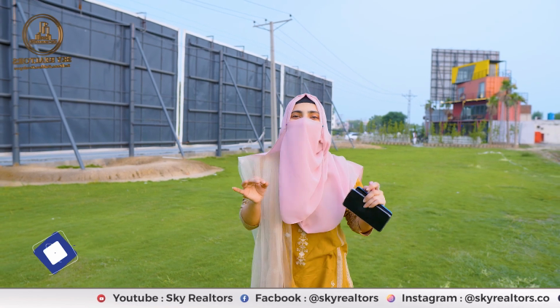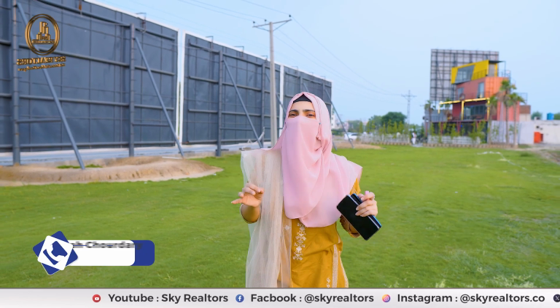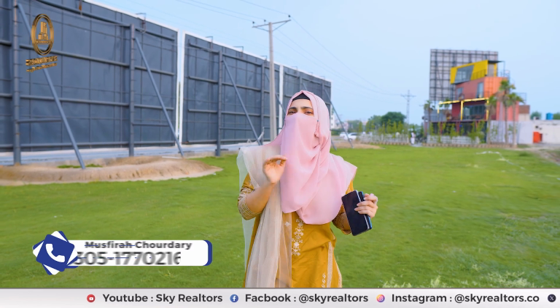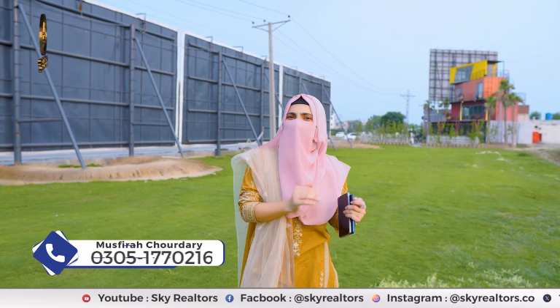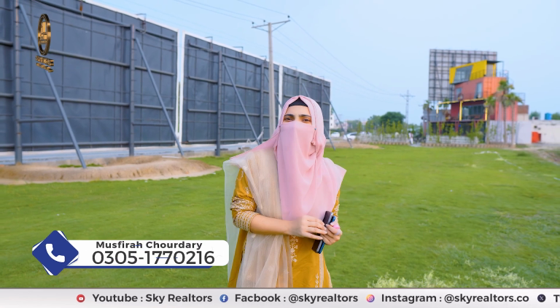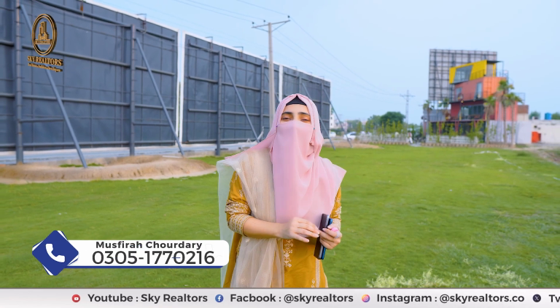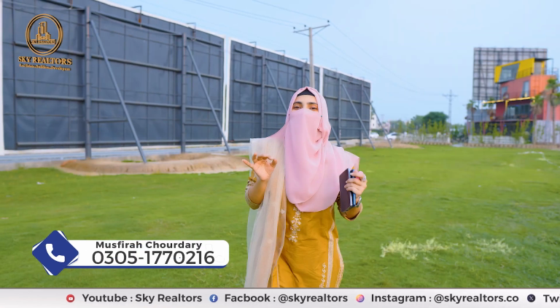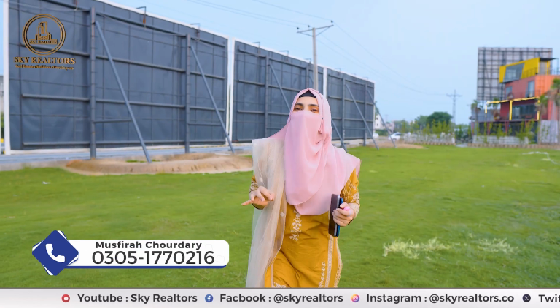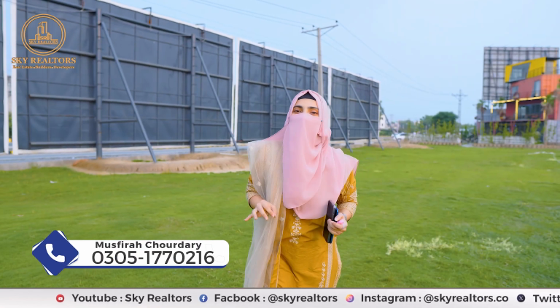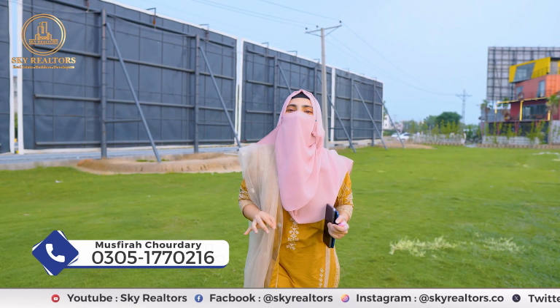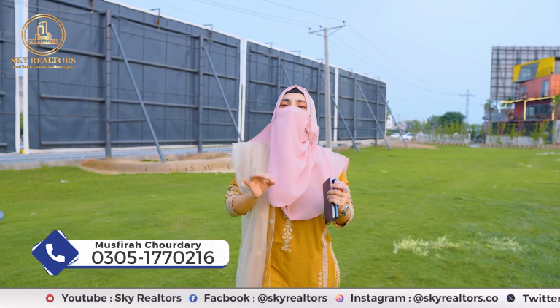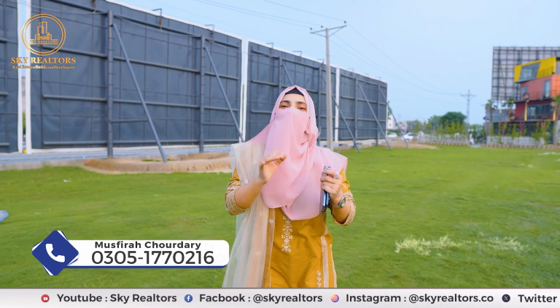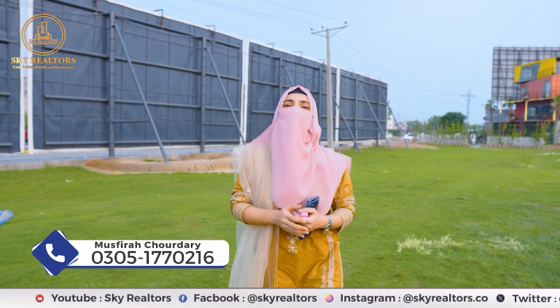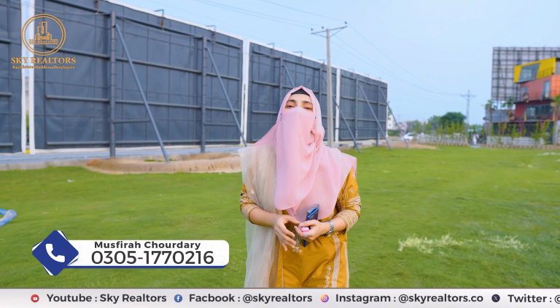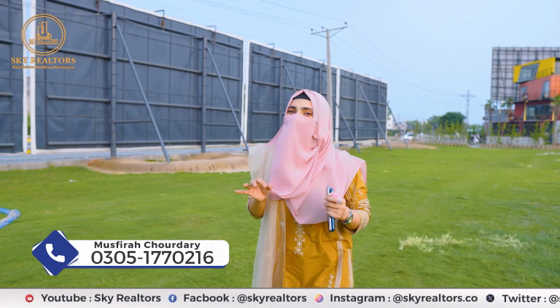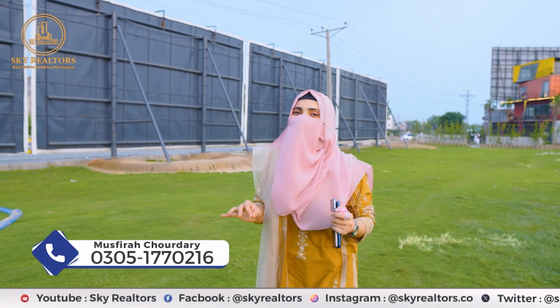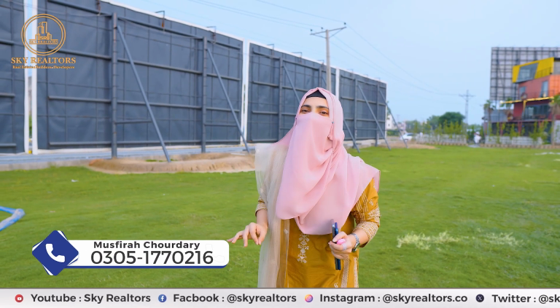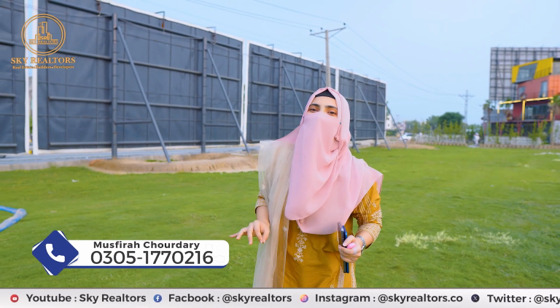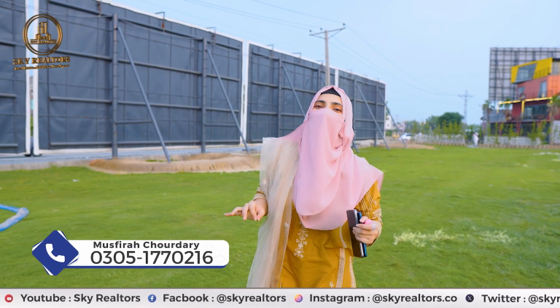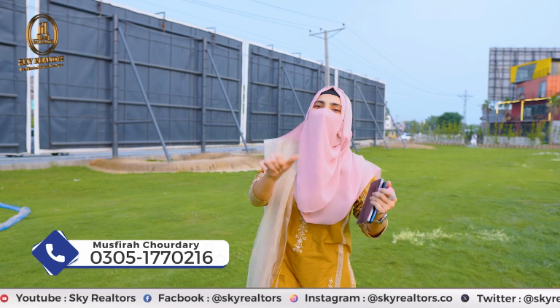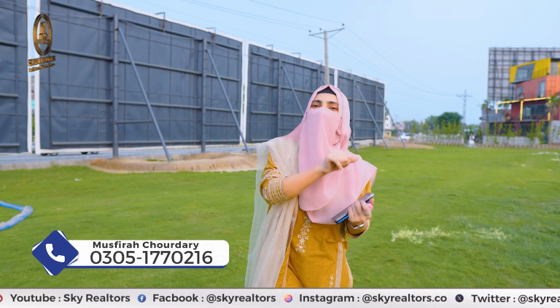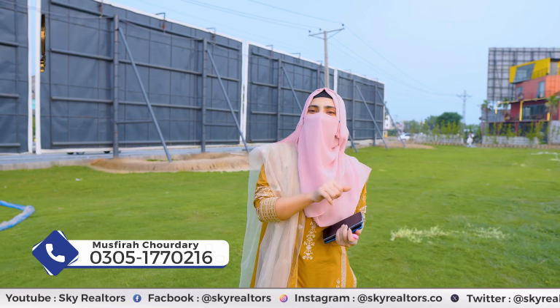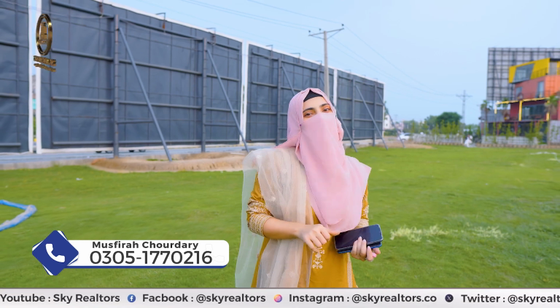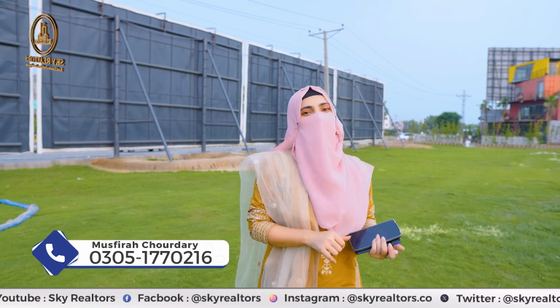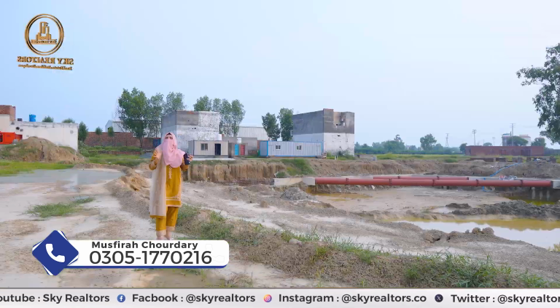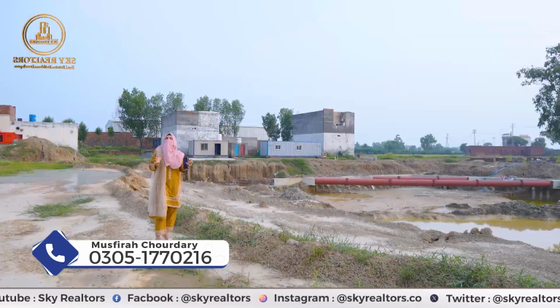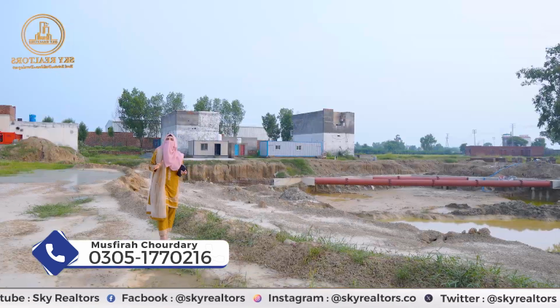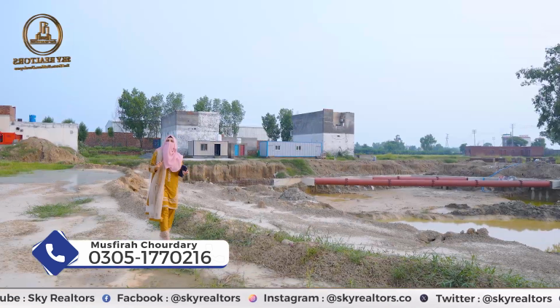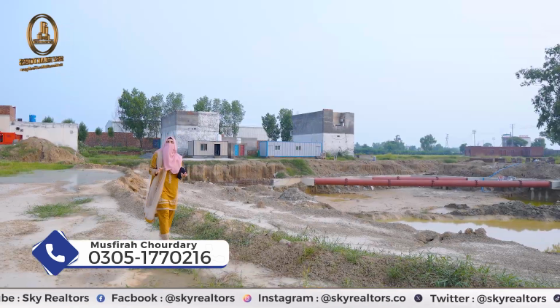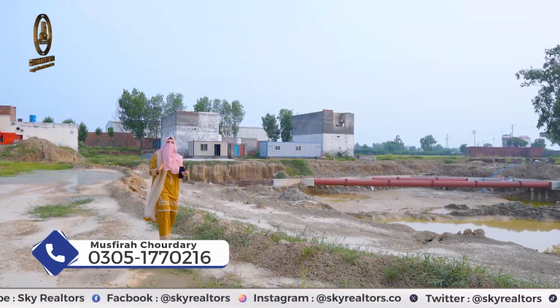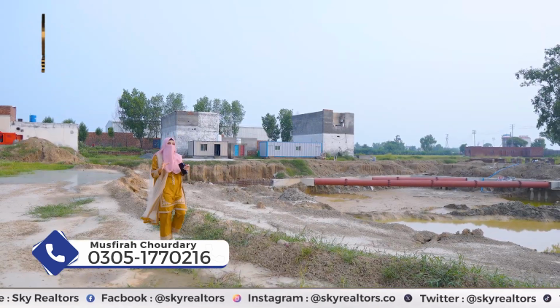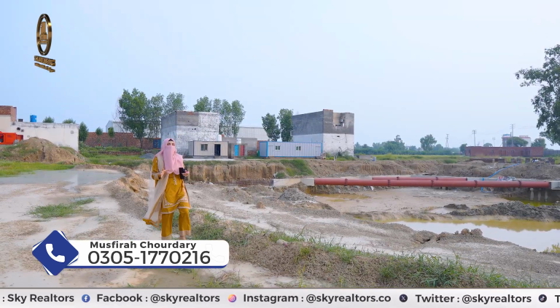We will look at the location and visit the site of Lahore Sky. Let's go to the site. Viewers, we have reached Lahore Sky.